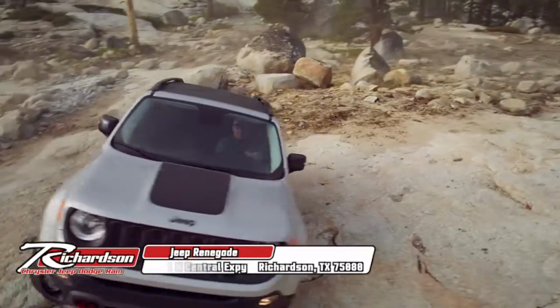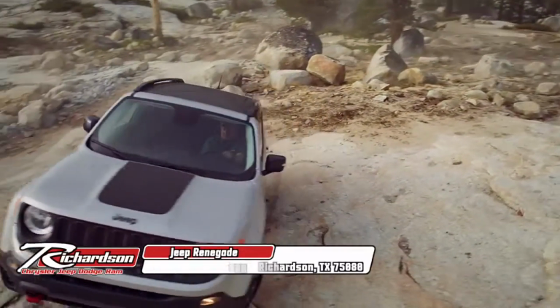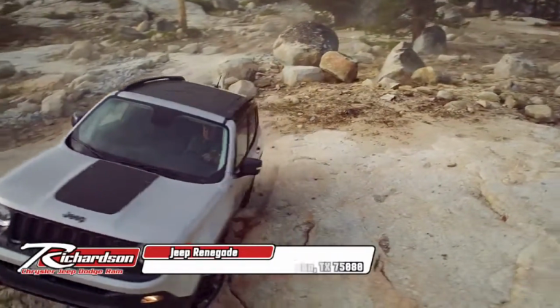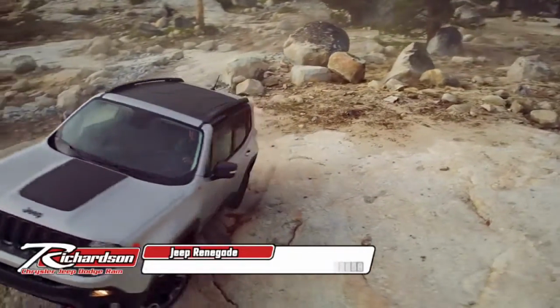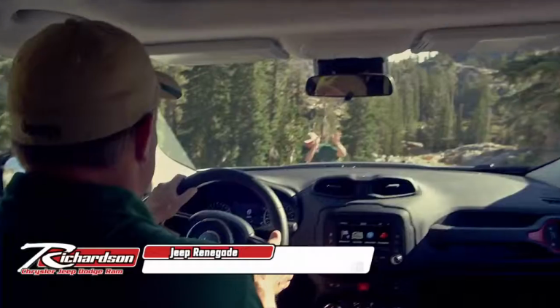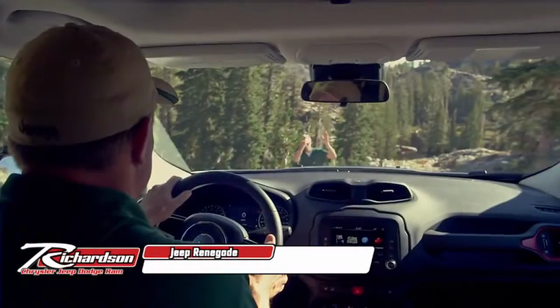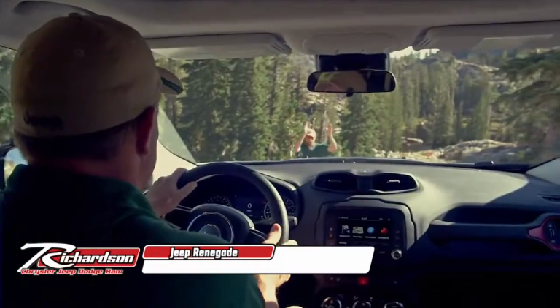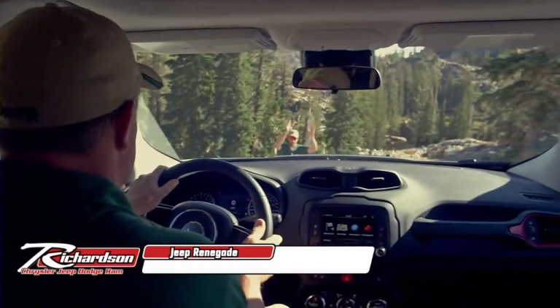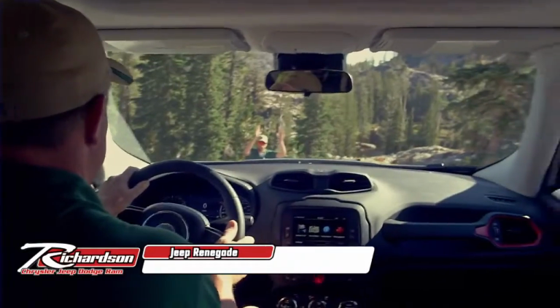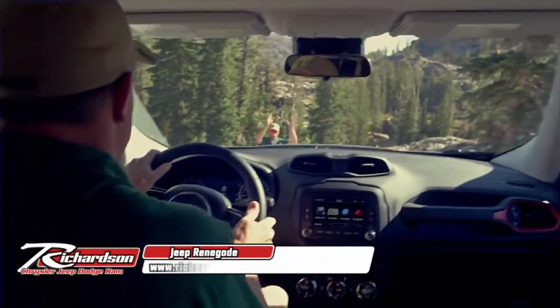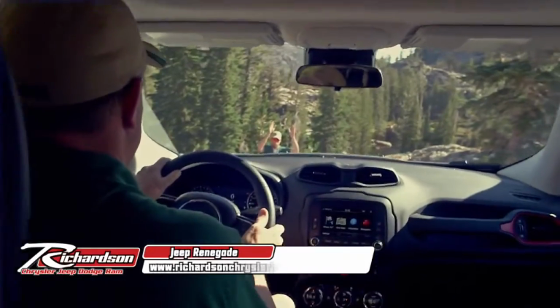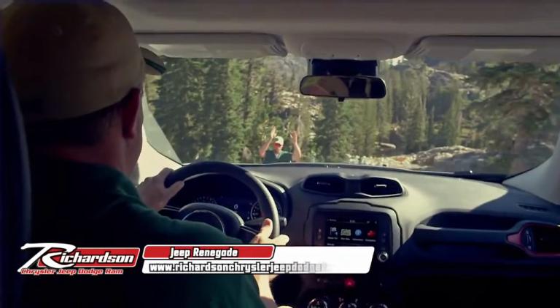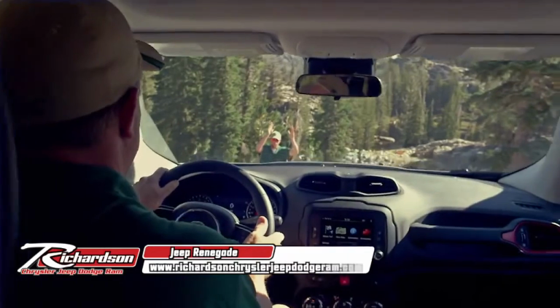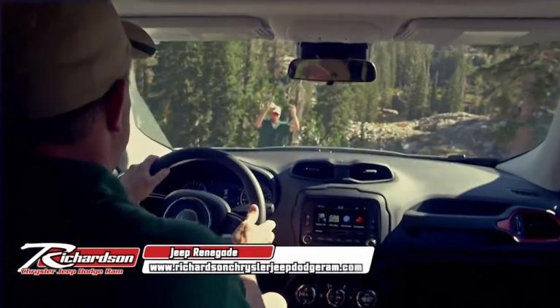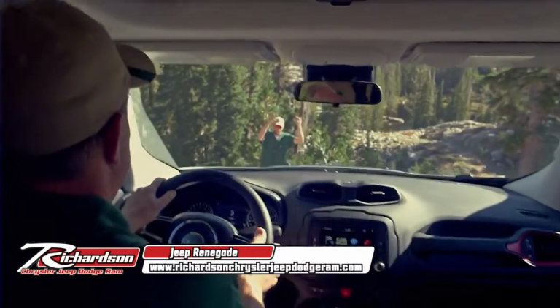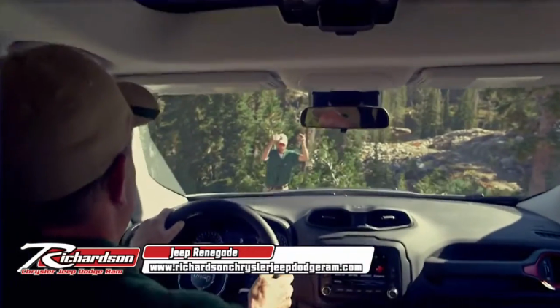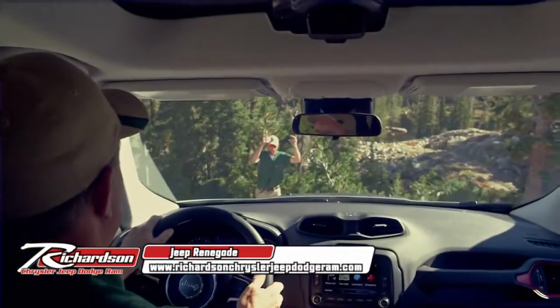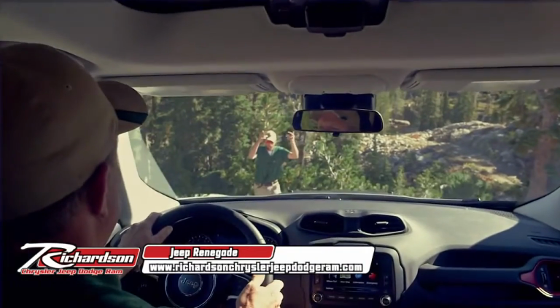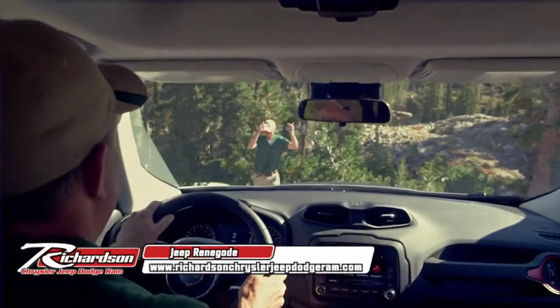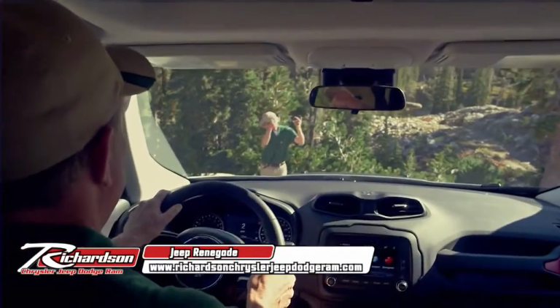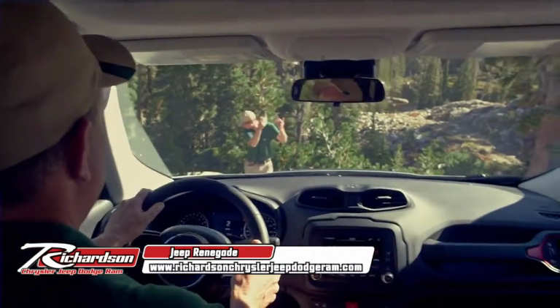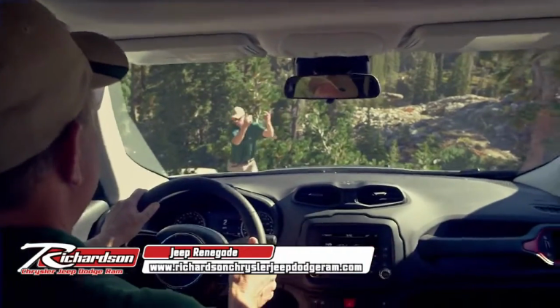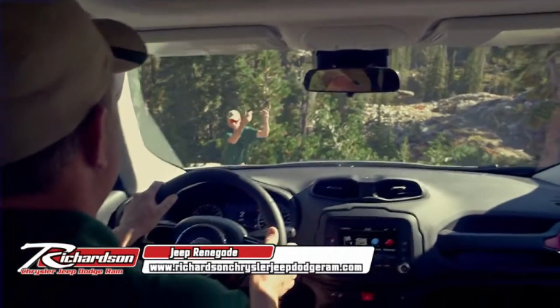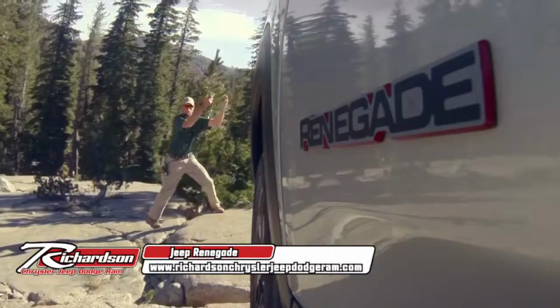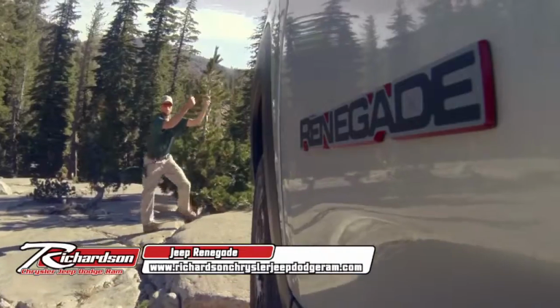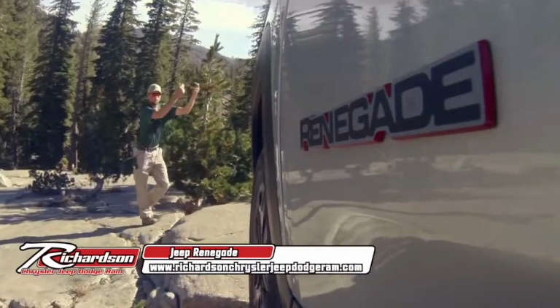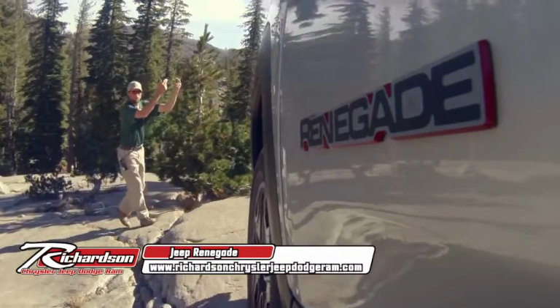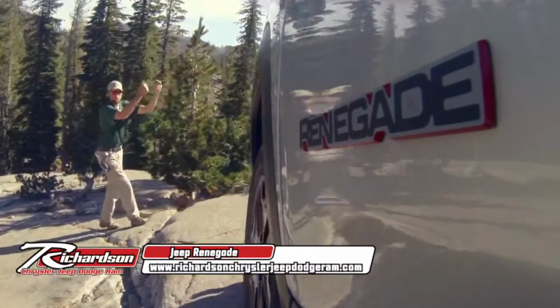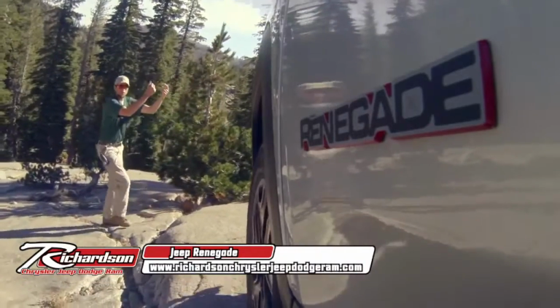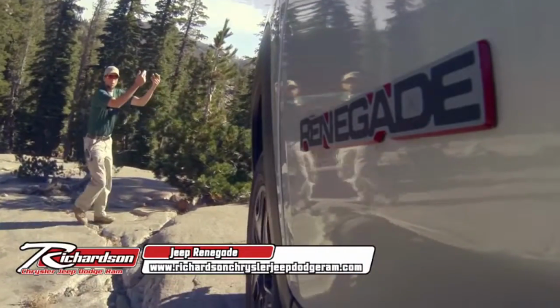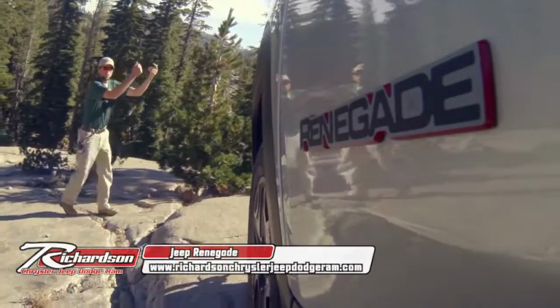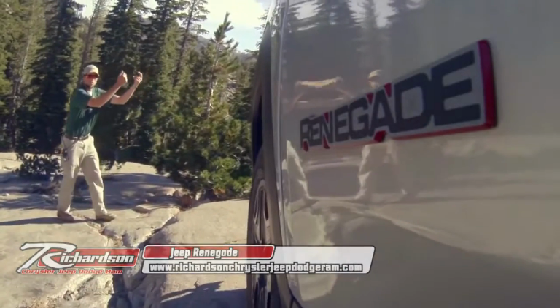The Jeep Renegade Trailhawk gives you a high vantage point to help you look where you're going. Always use a spotter when you can, then just let your Trailhawk go to work.